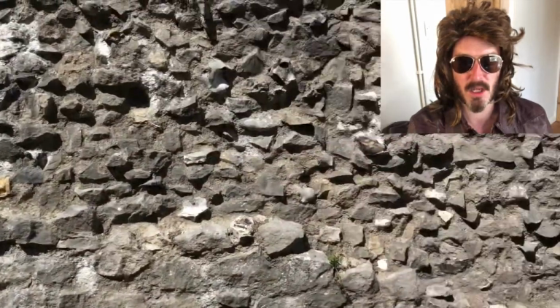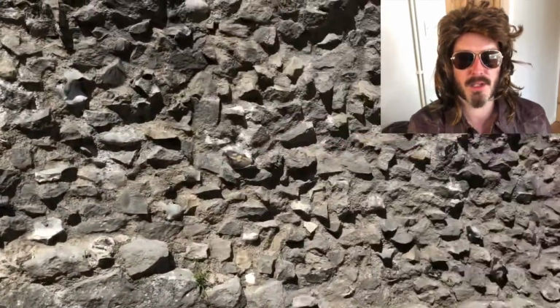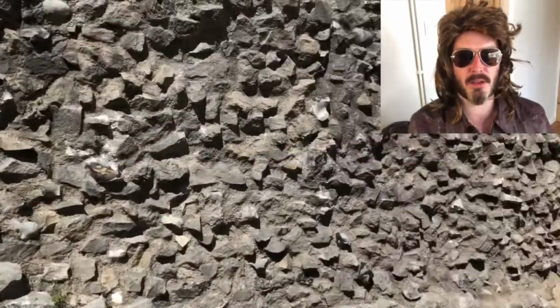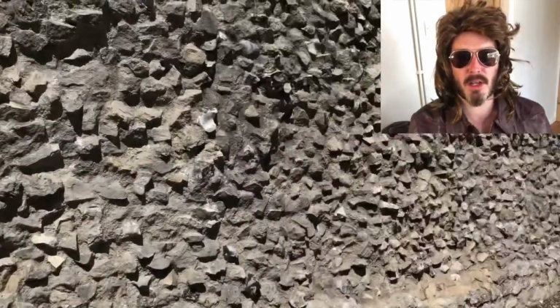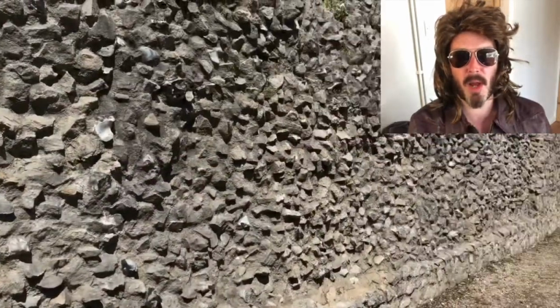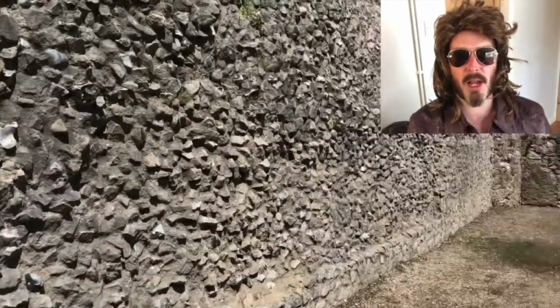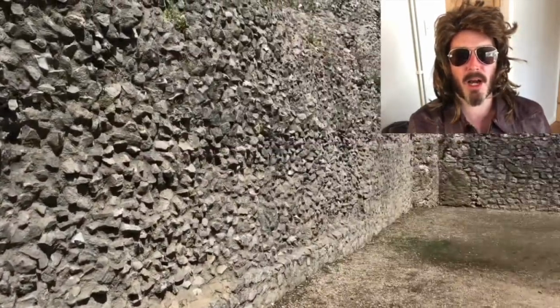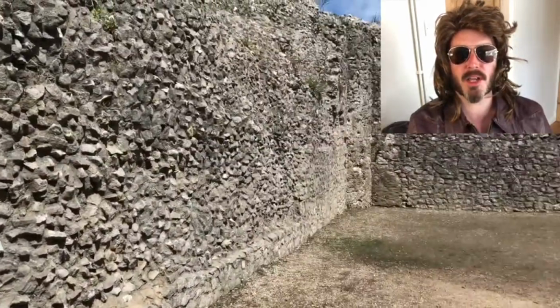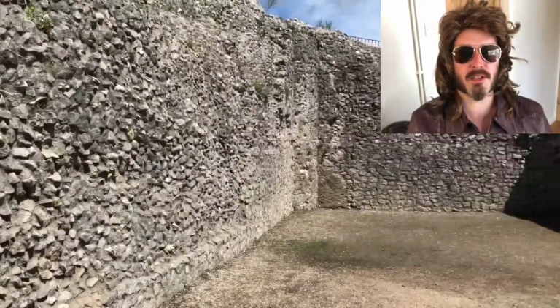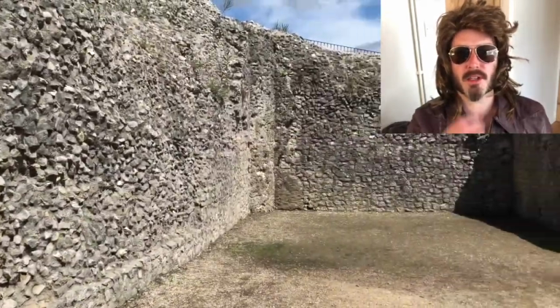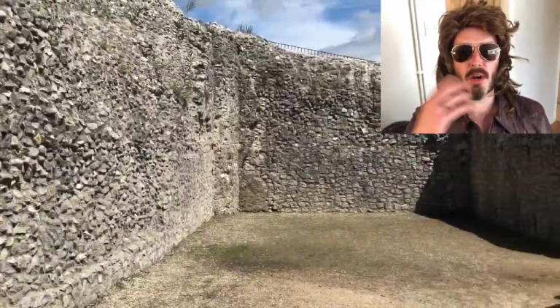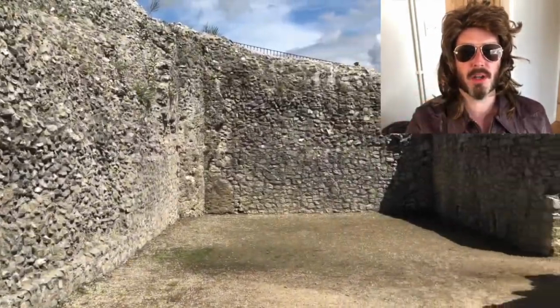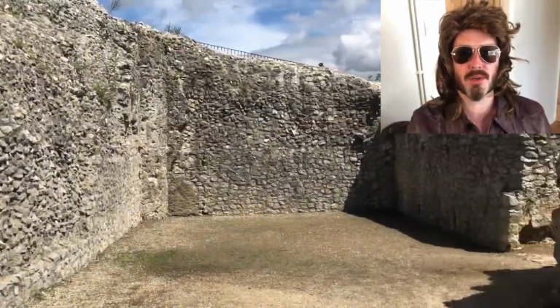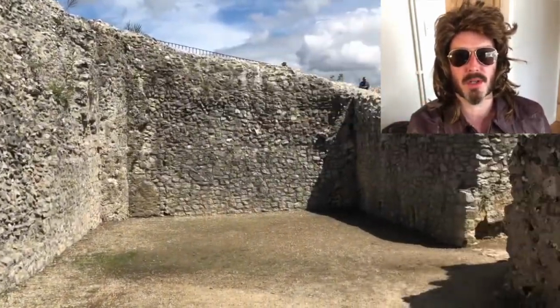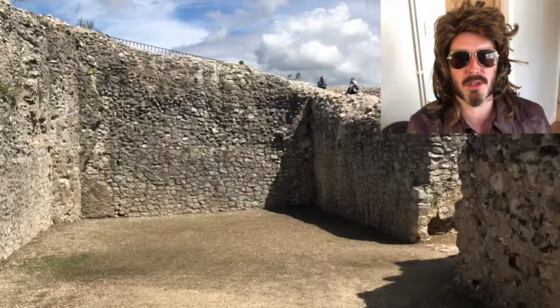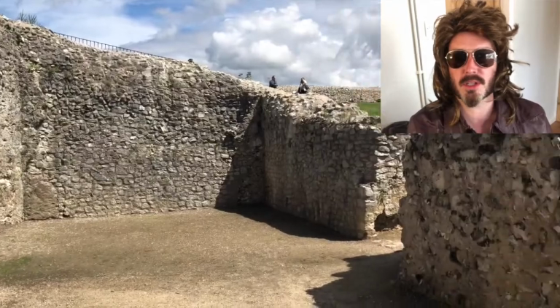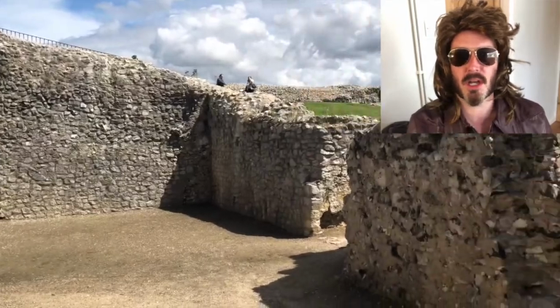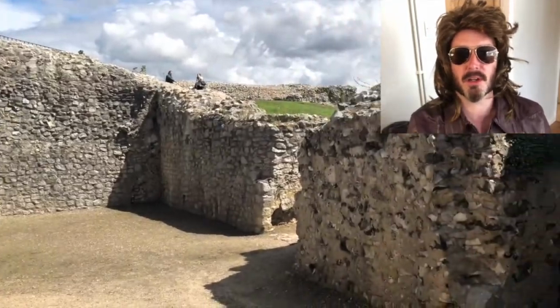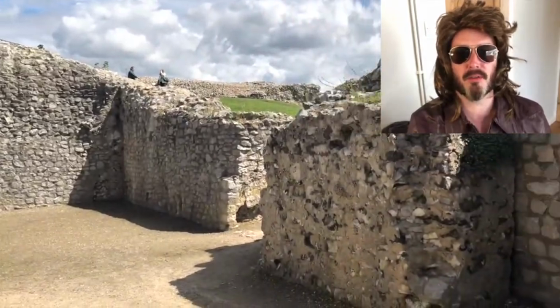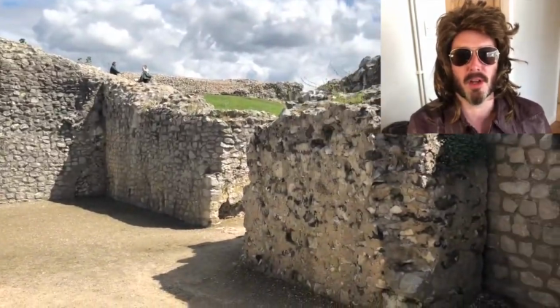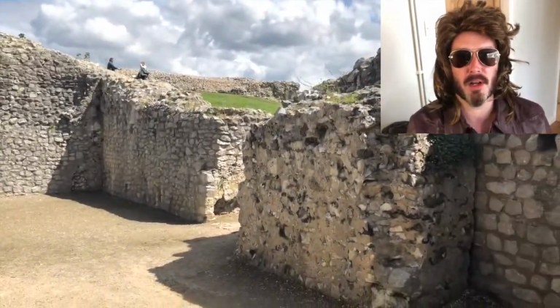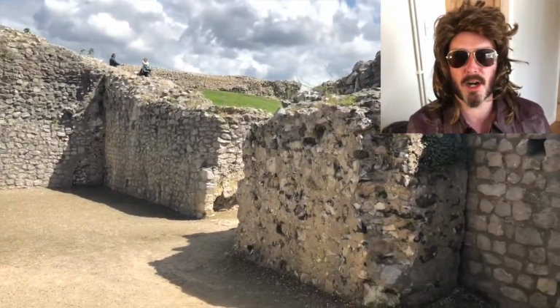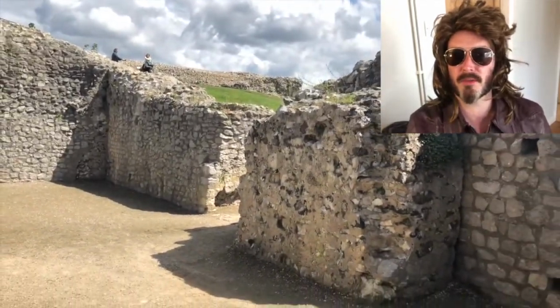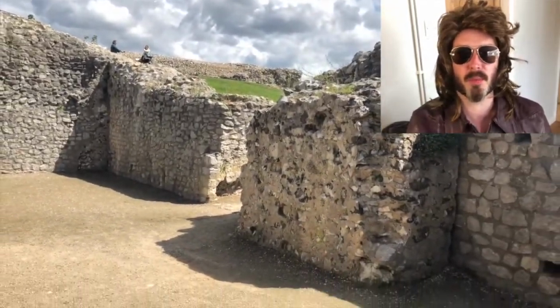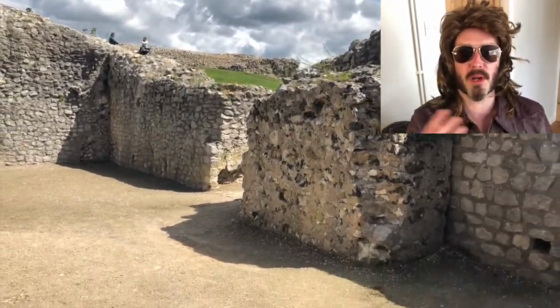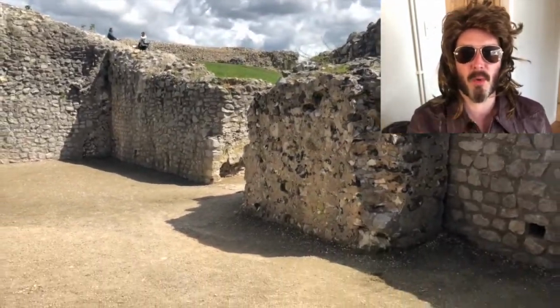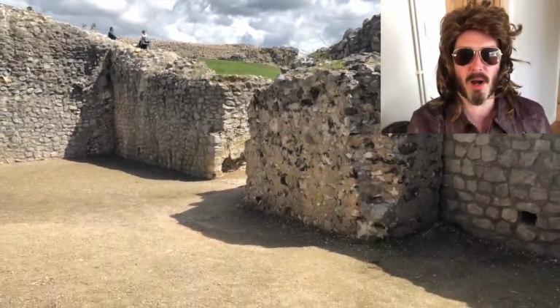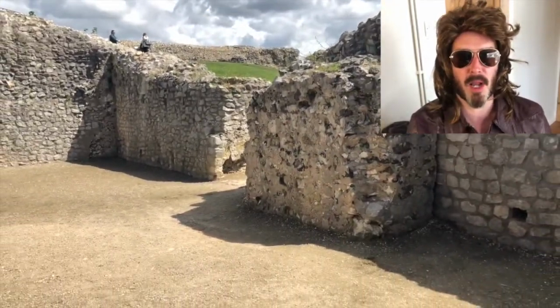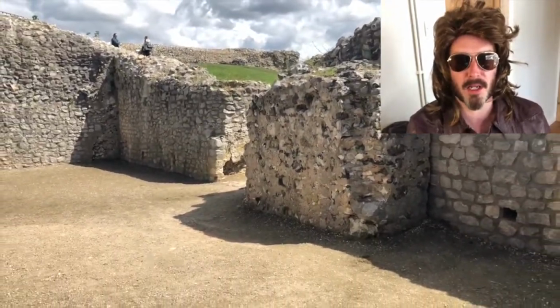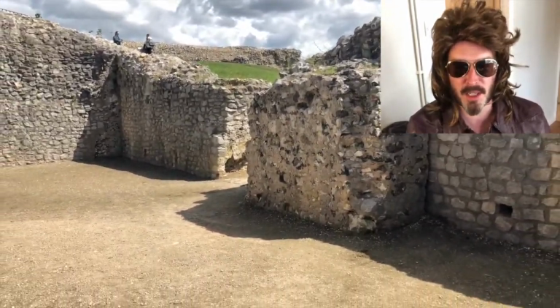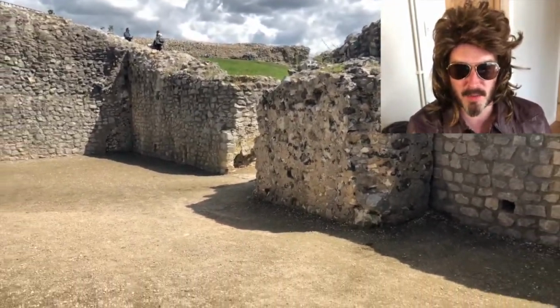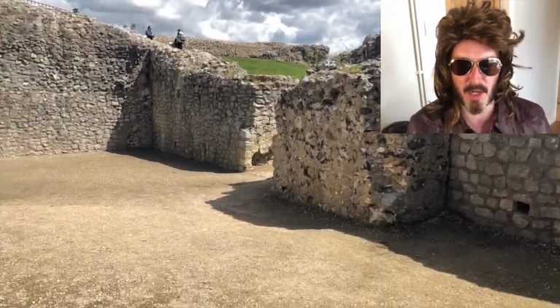Inside the inner Bailey I tested the acoustics — it sounded lovely. I'd love to be in a choir playing in the inner Bailey.